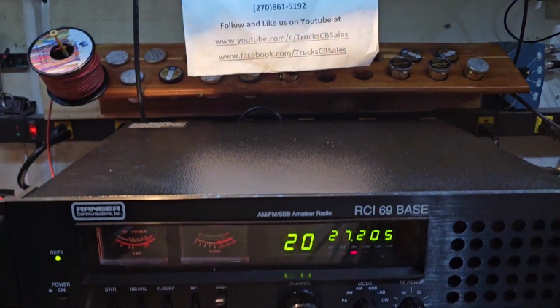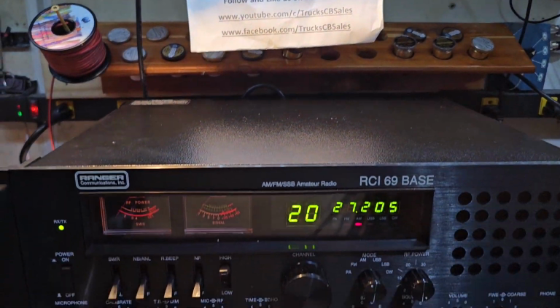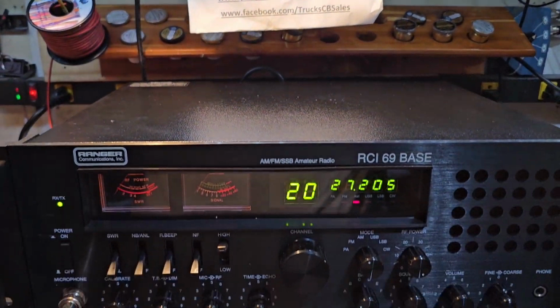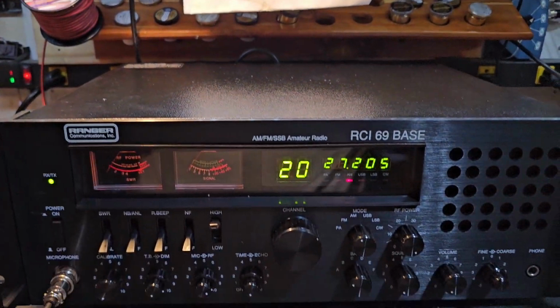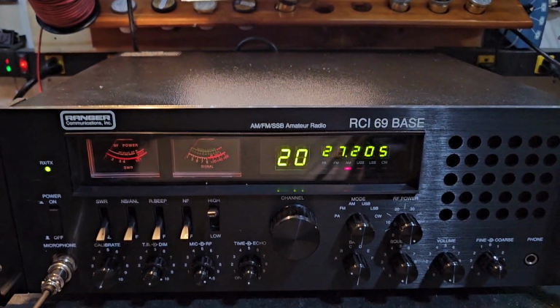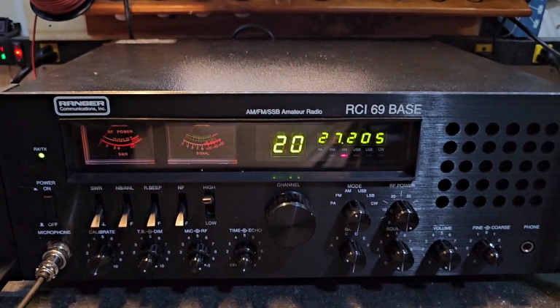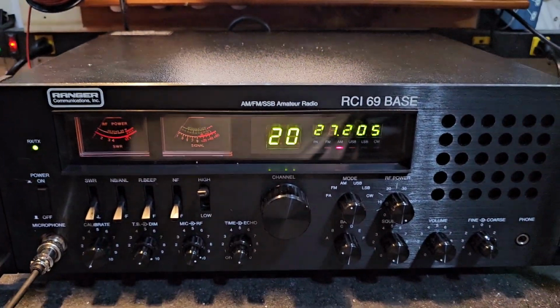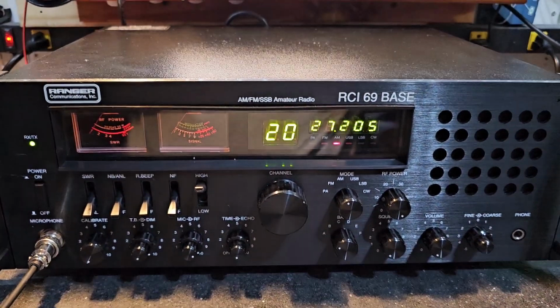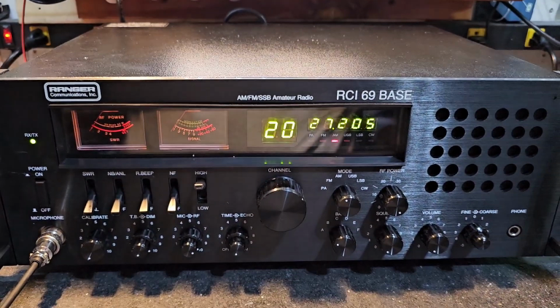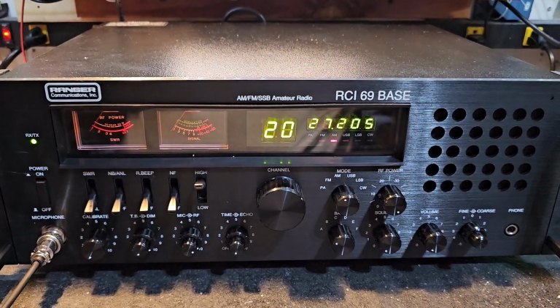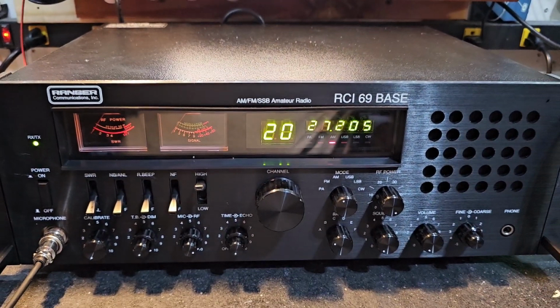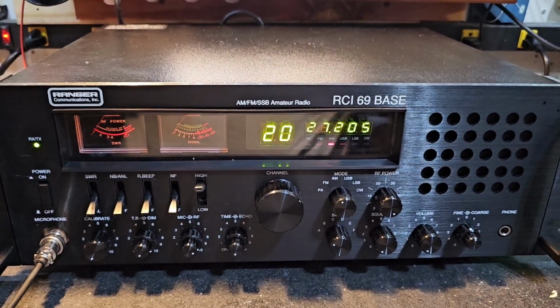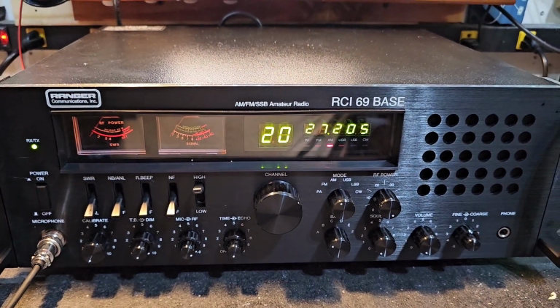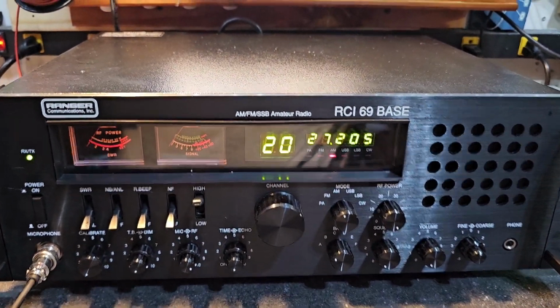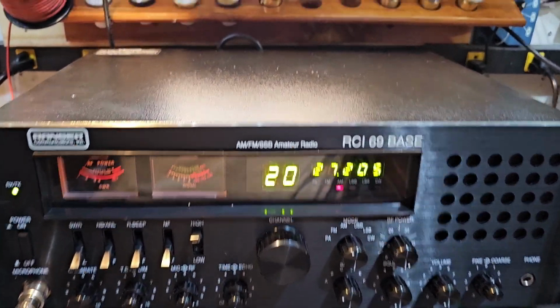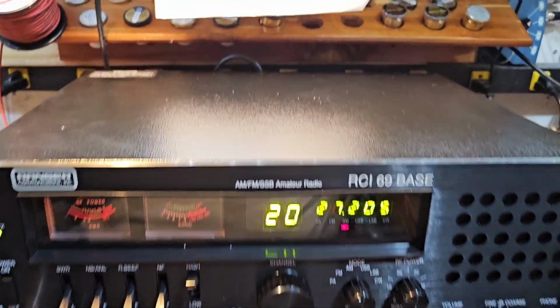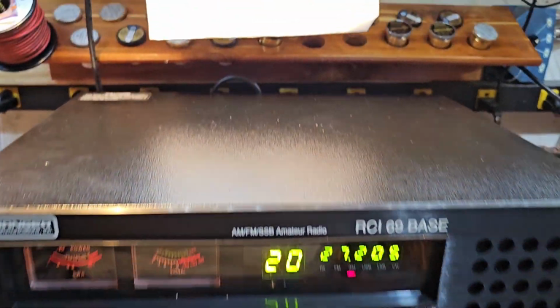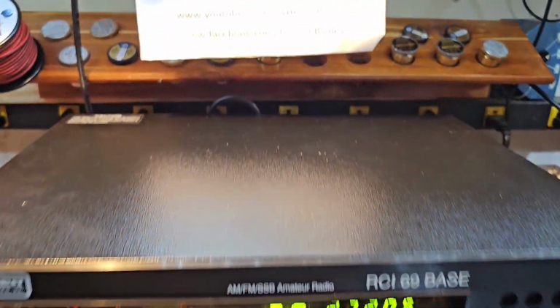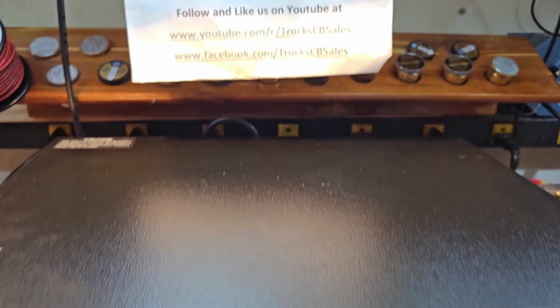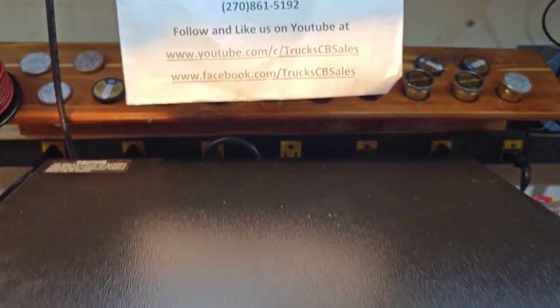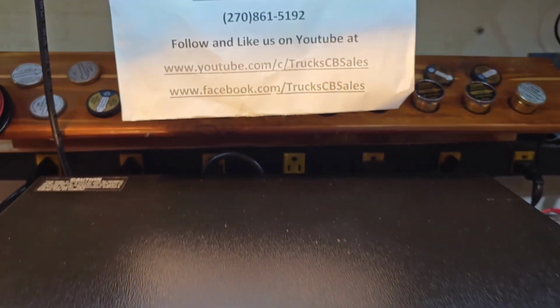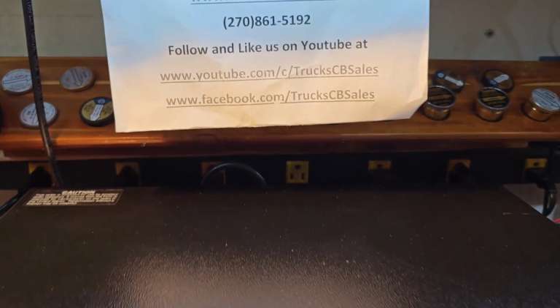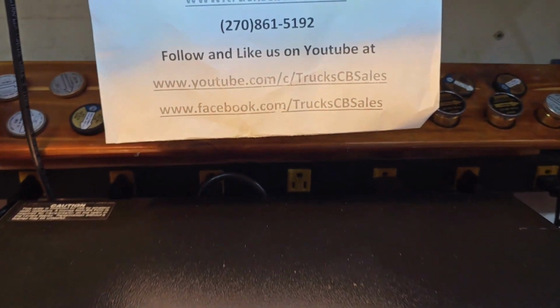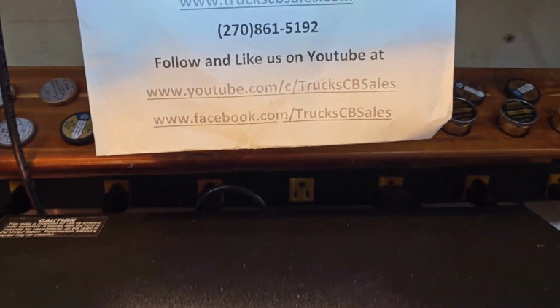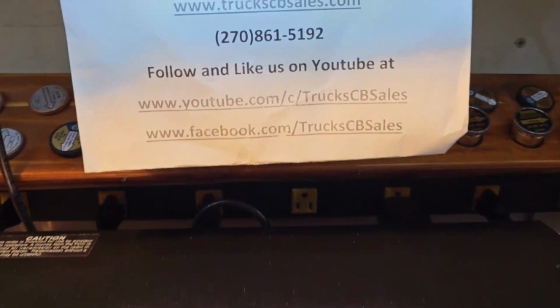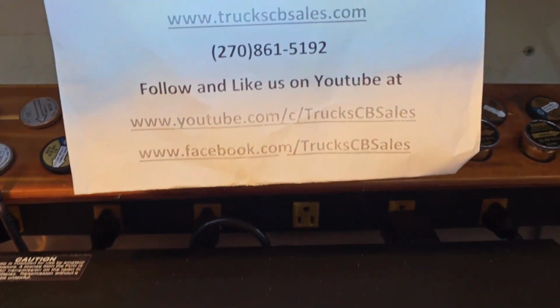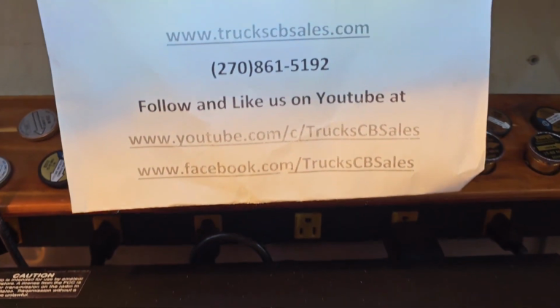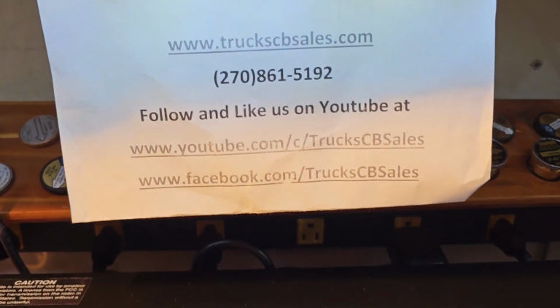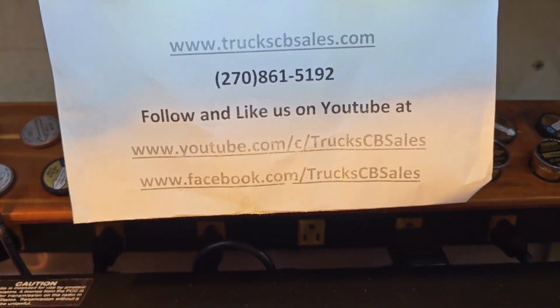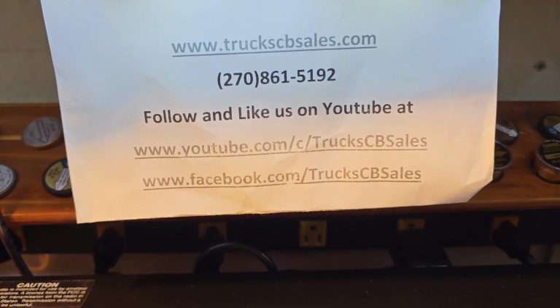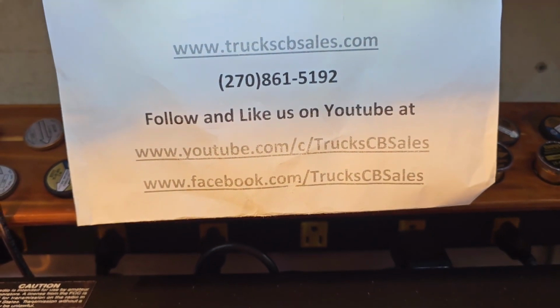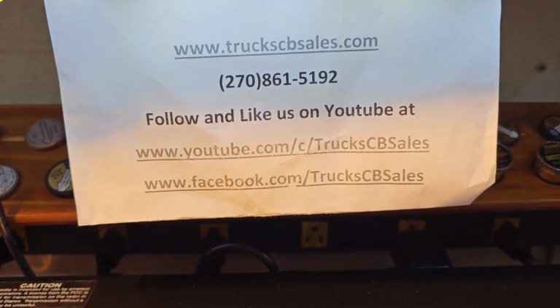All right, Robert, going to get it out to you, bud. I appreciate it. From your friend Truck at truckcbsales.com.